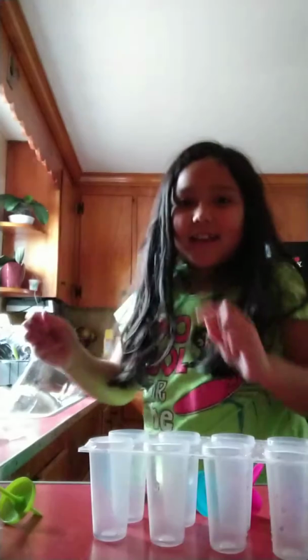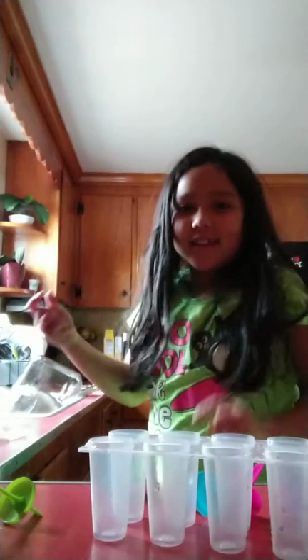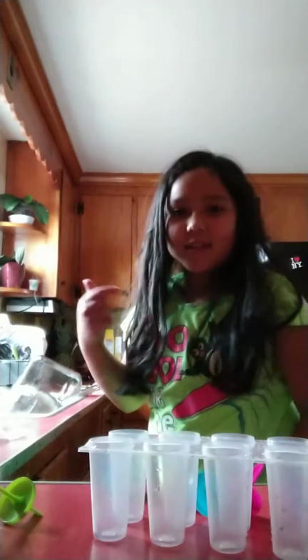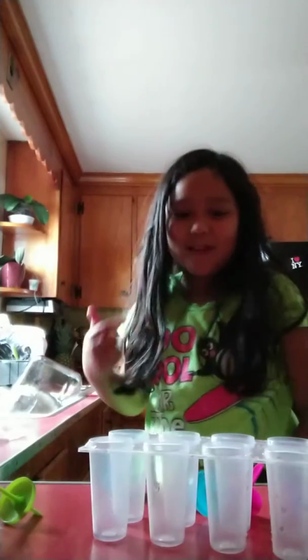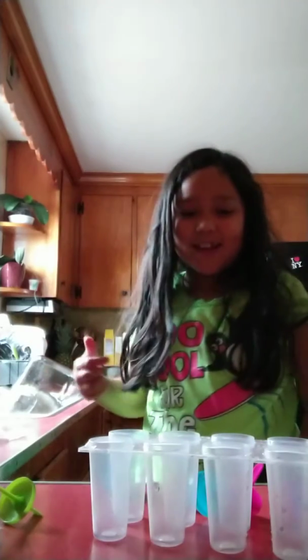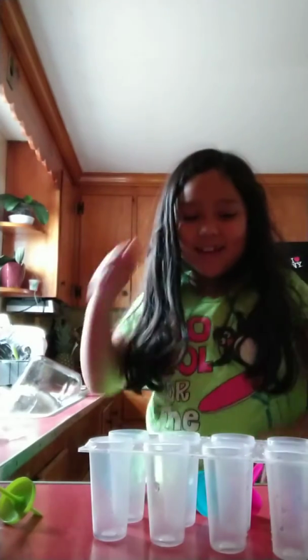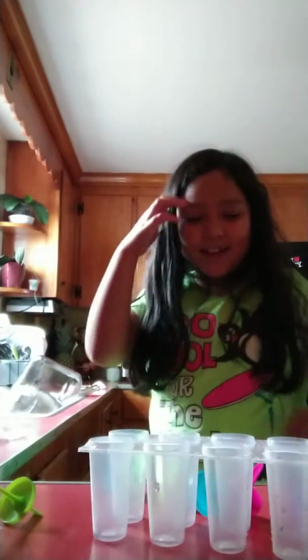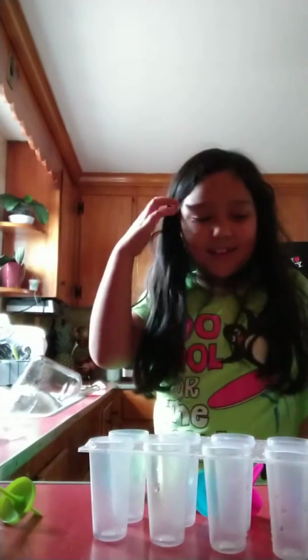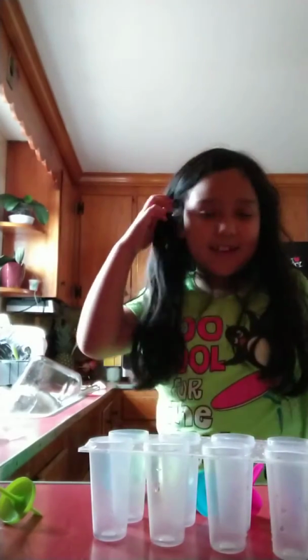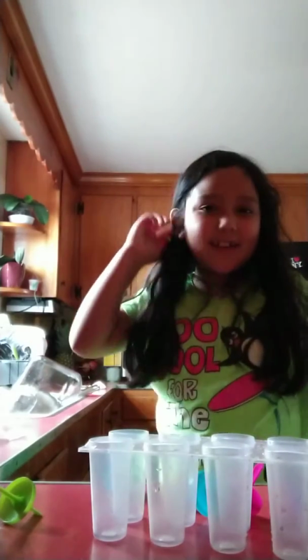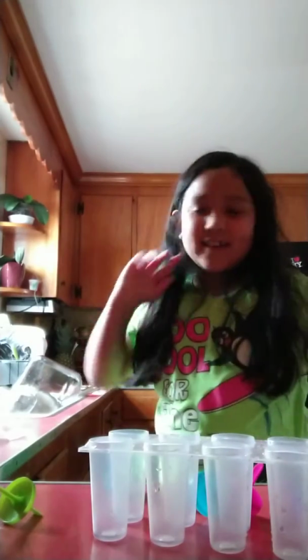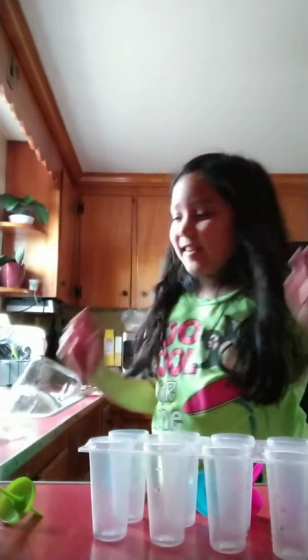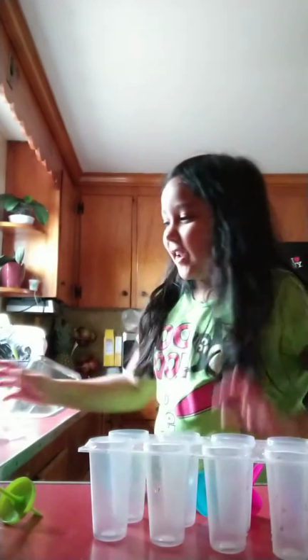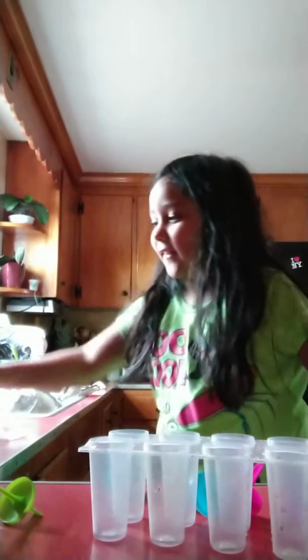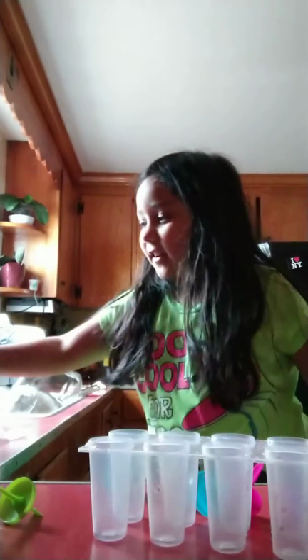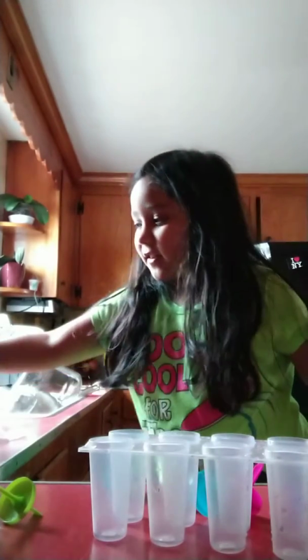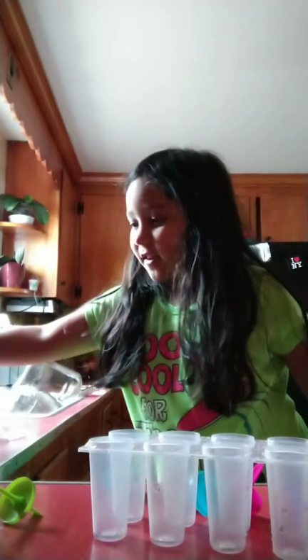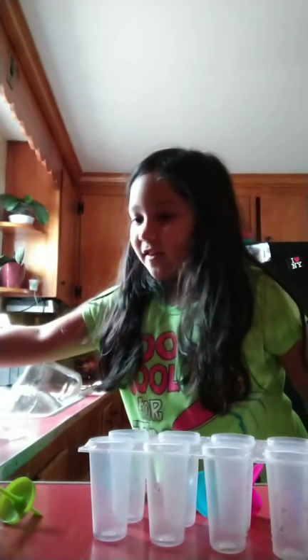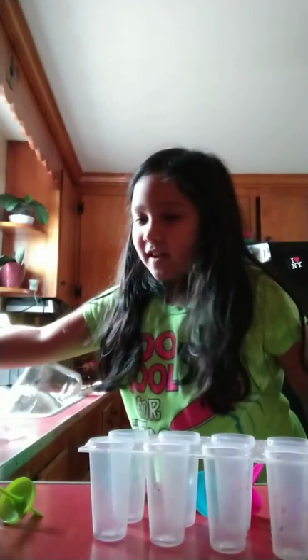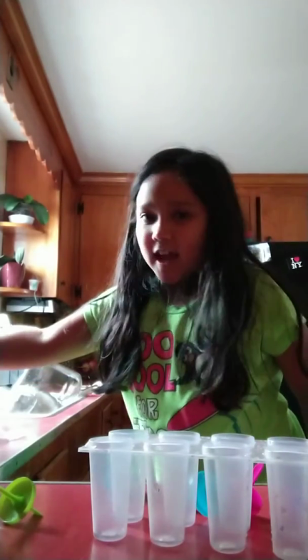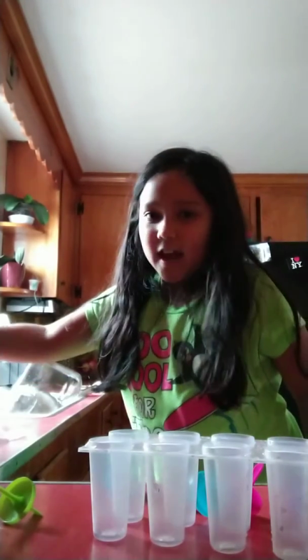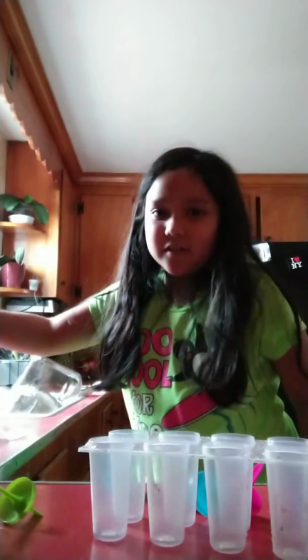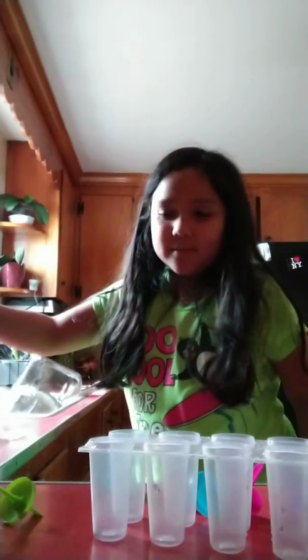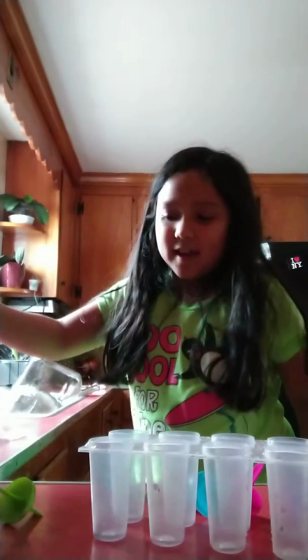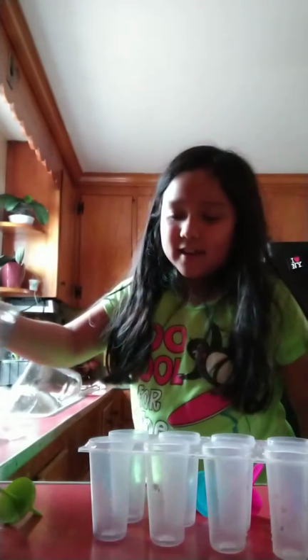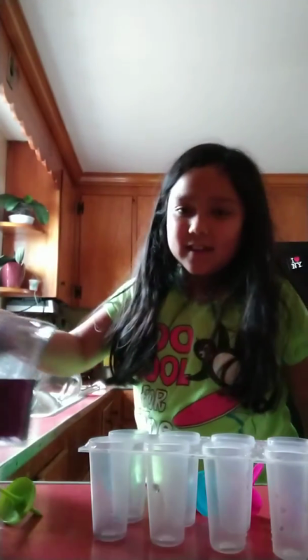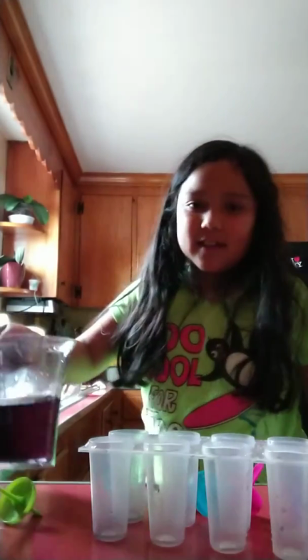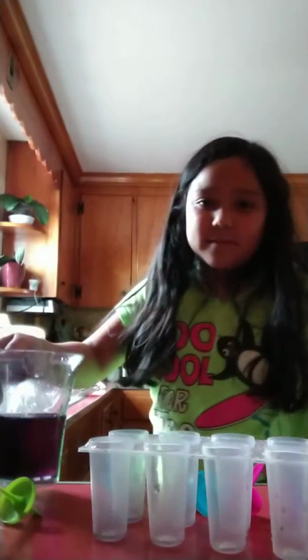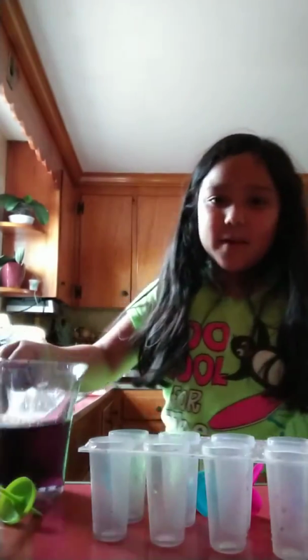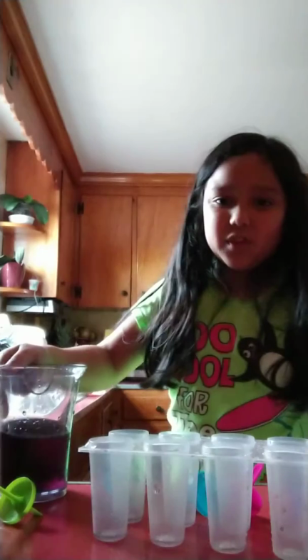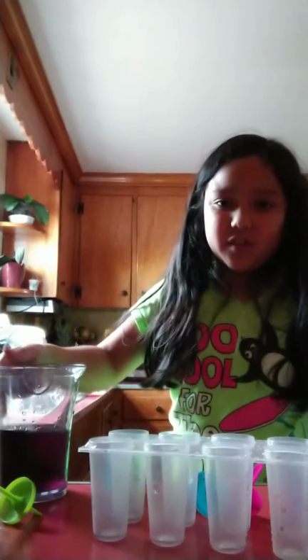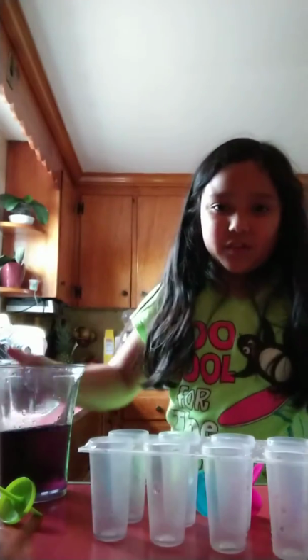It's me, Hailey, and today I'm going to show you how to make popsicles.